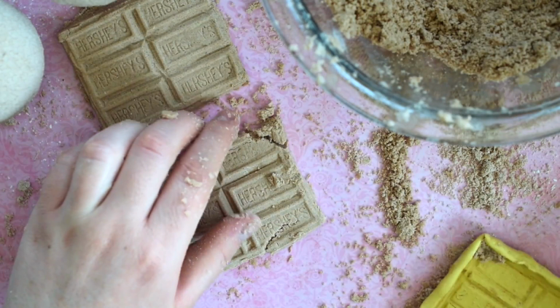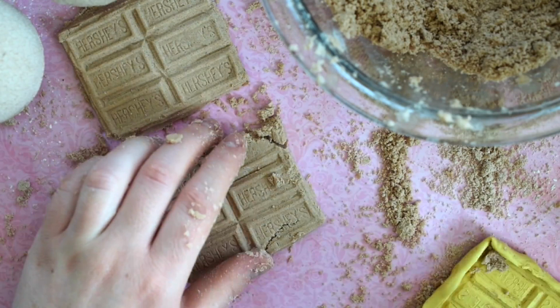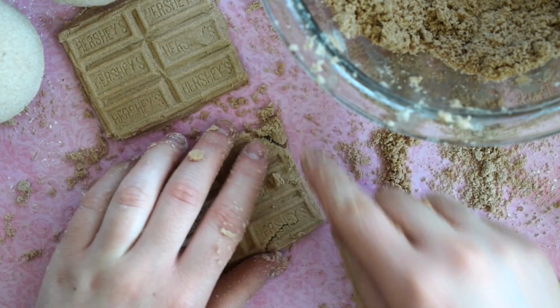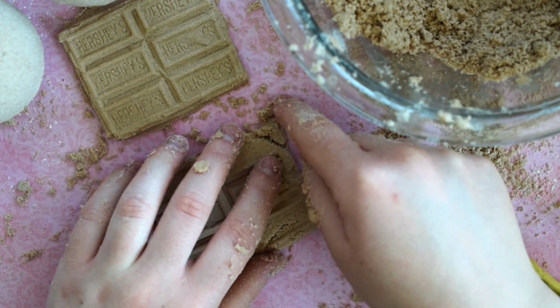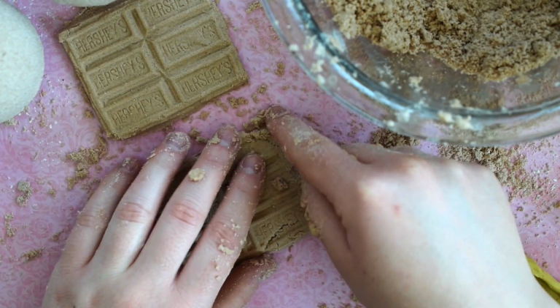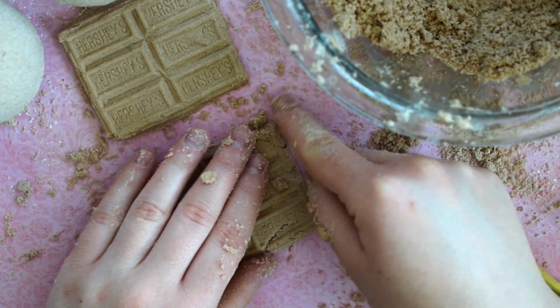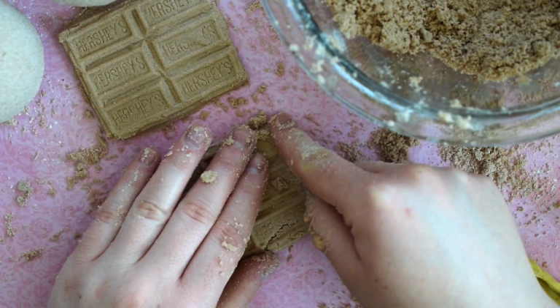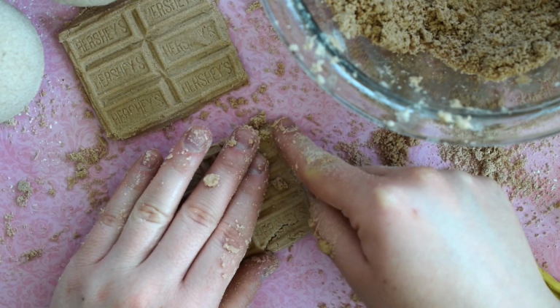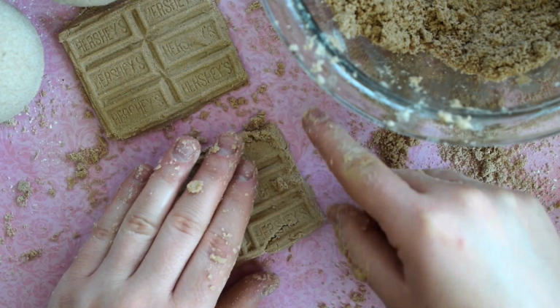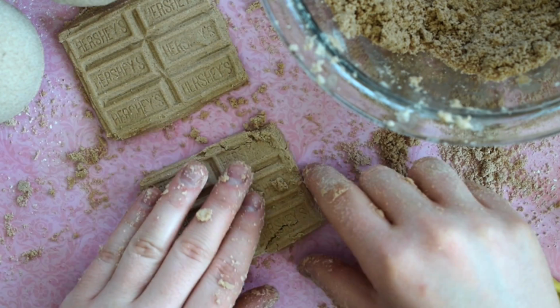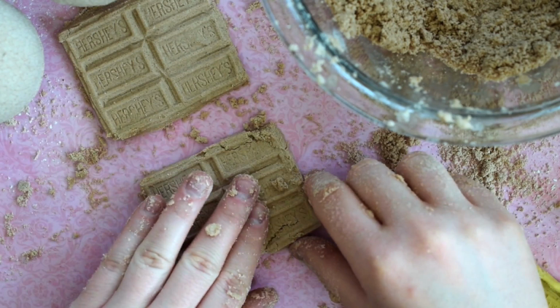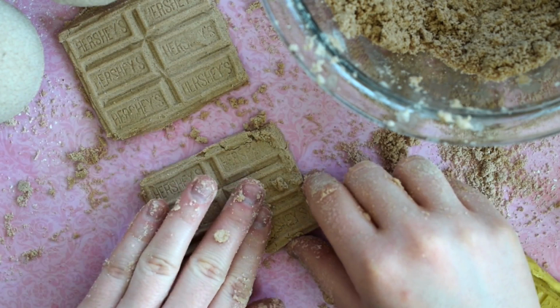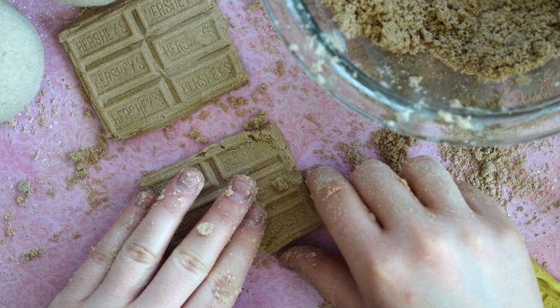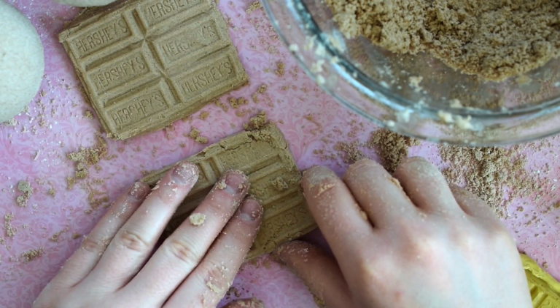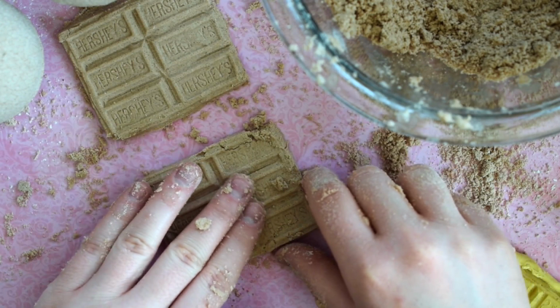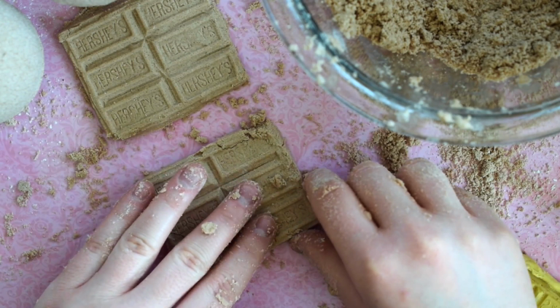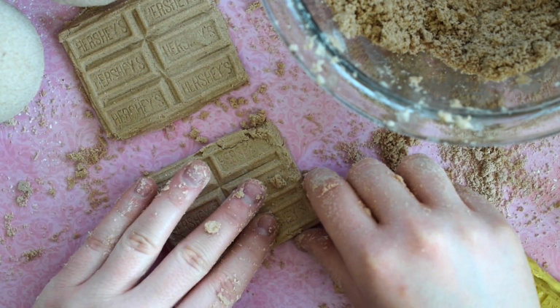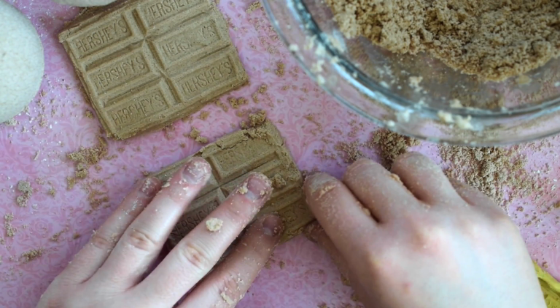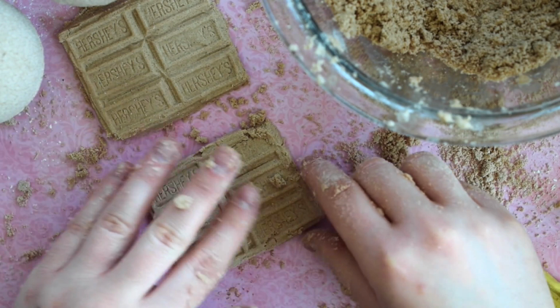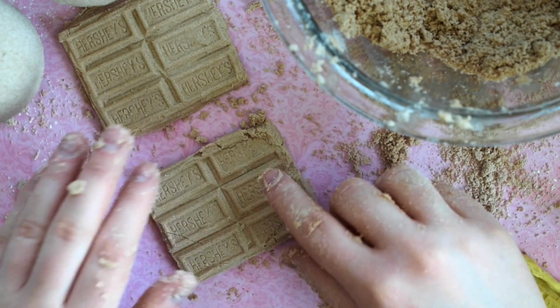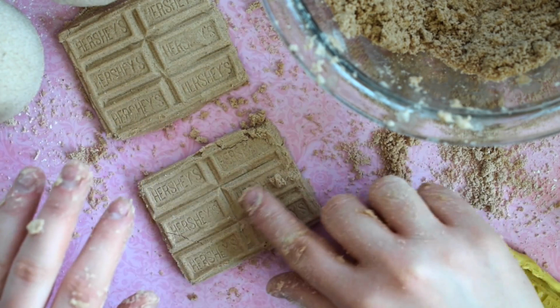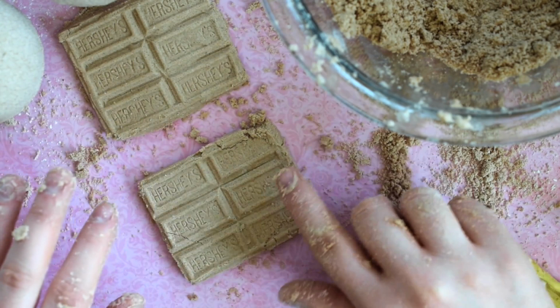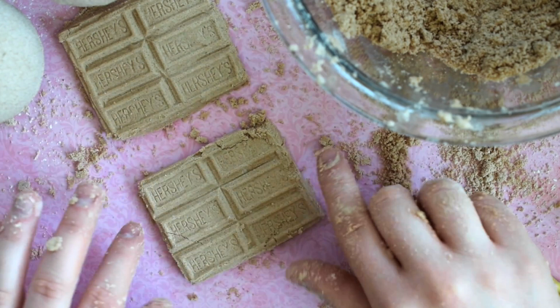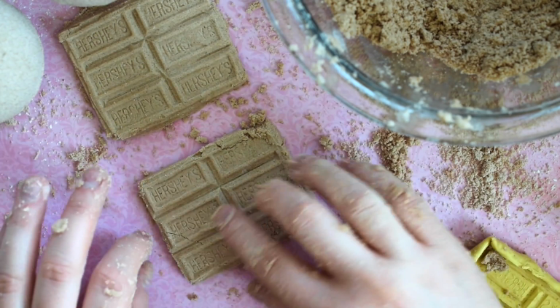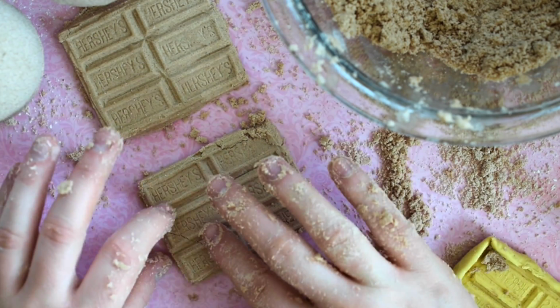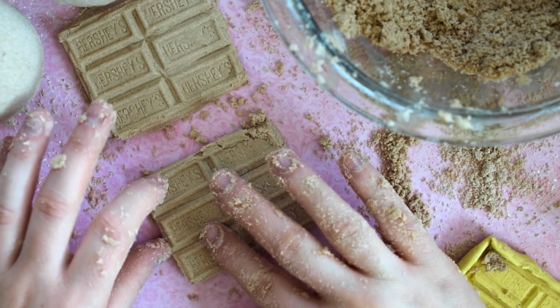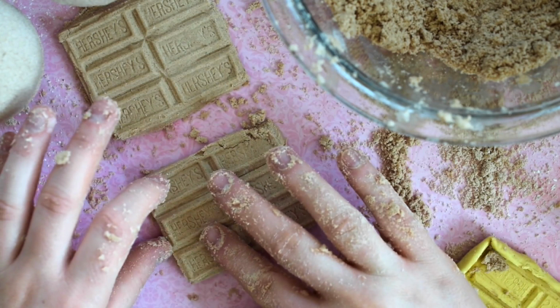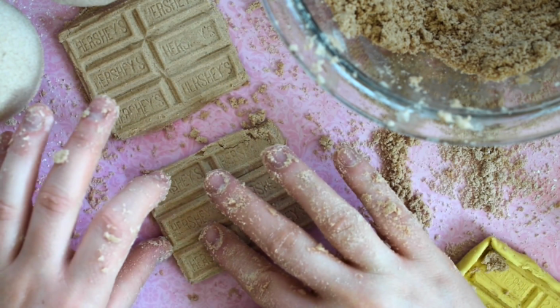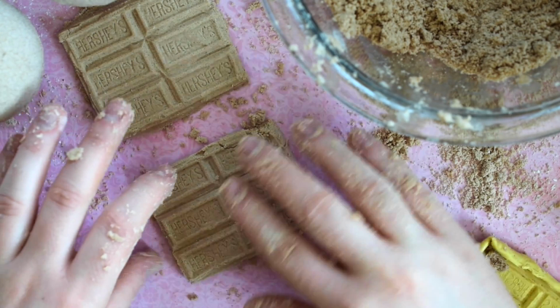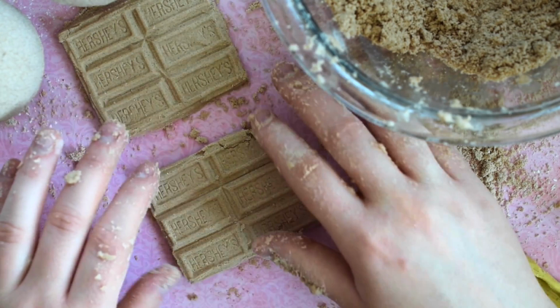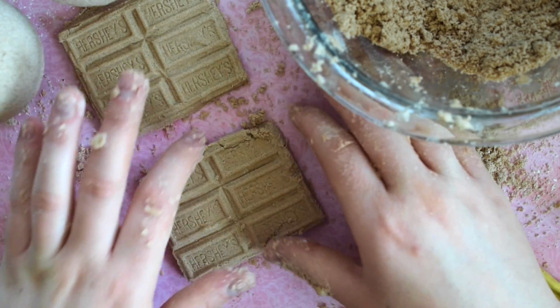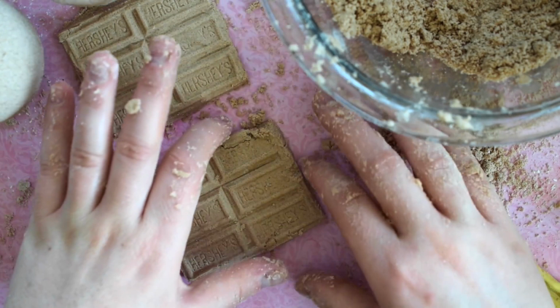As you demold these, they may have some cracks, but no big deal. Just squish them back together.